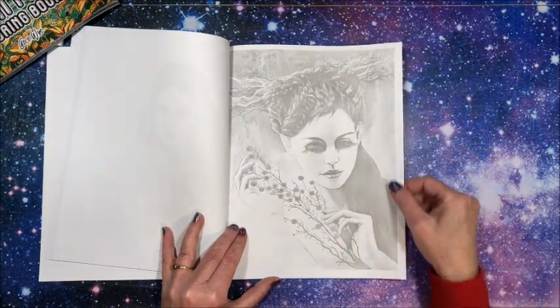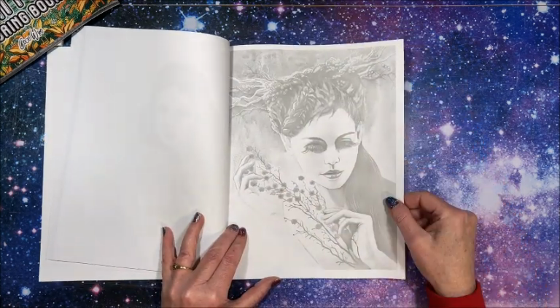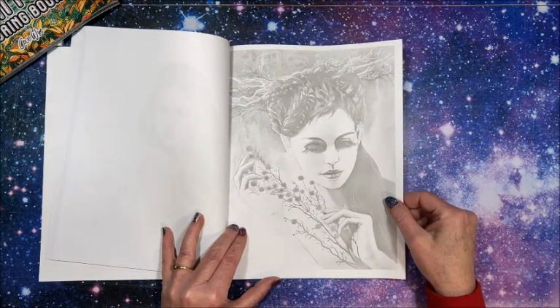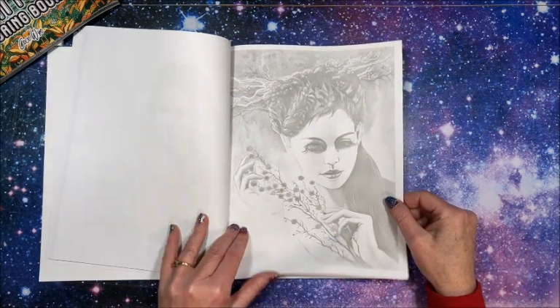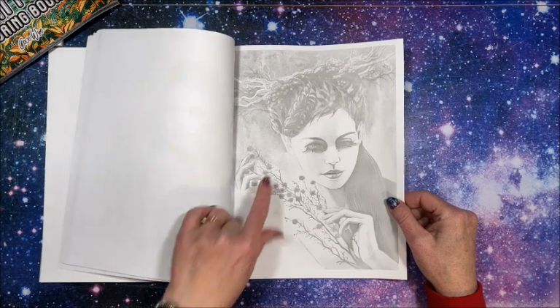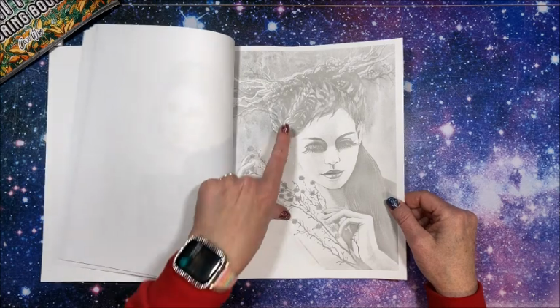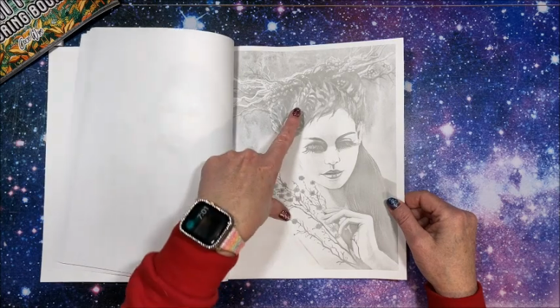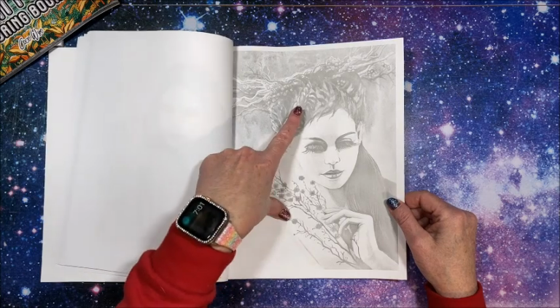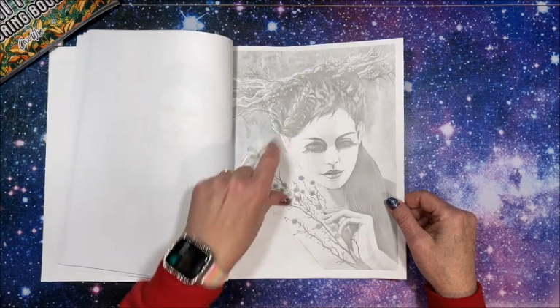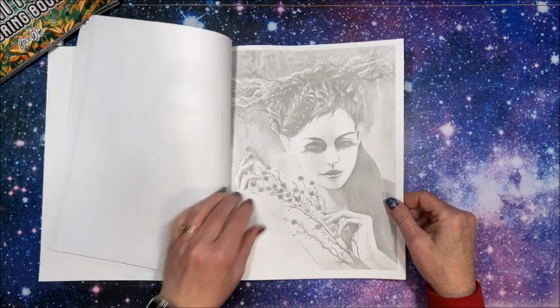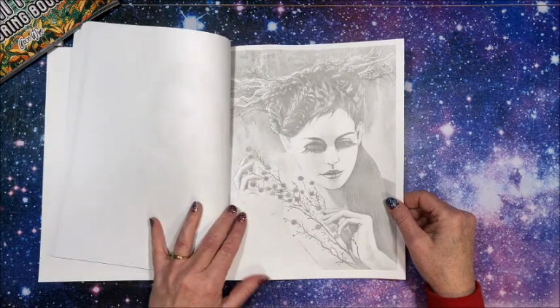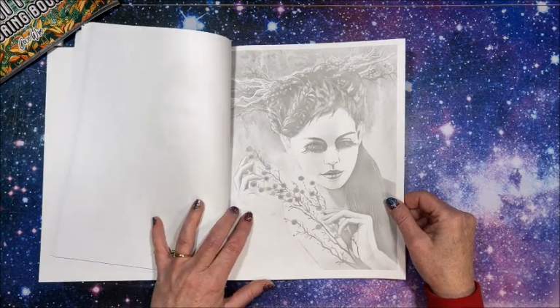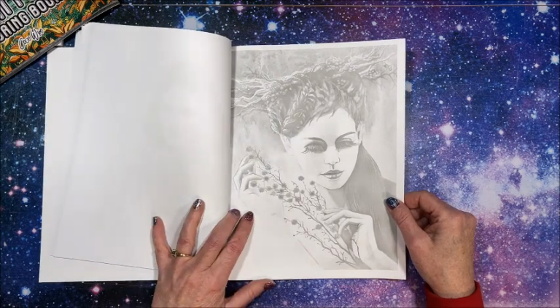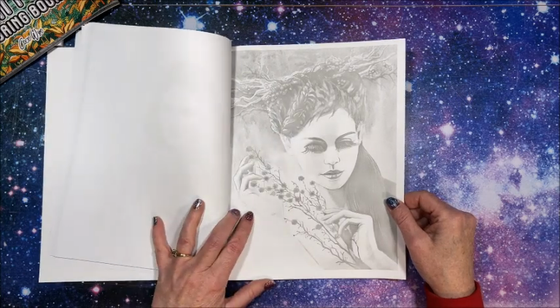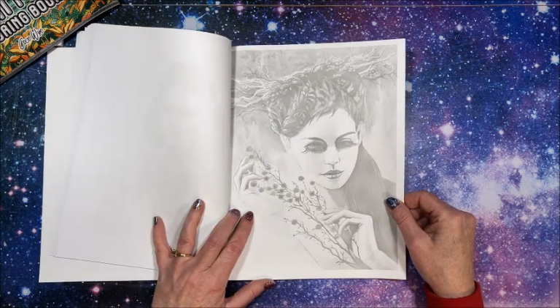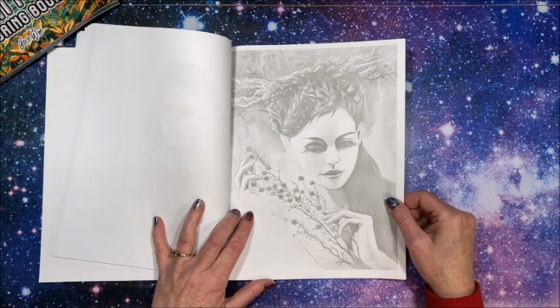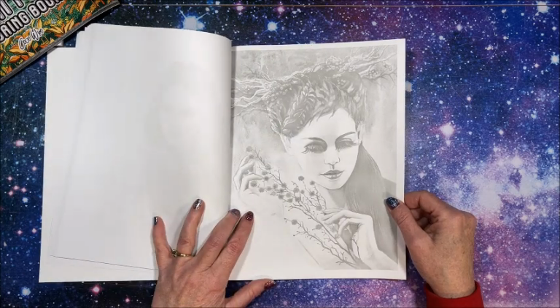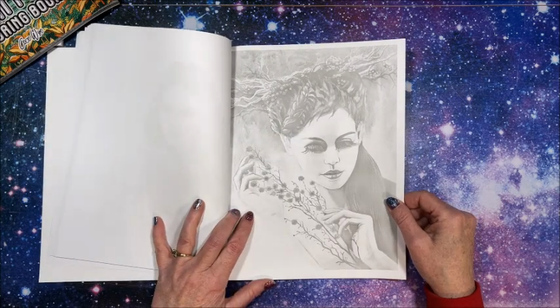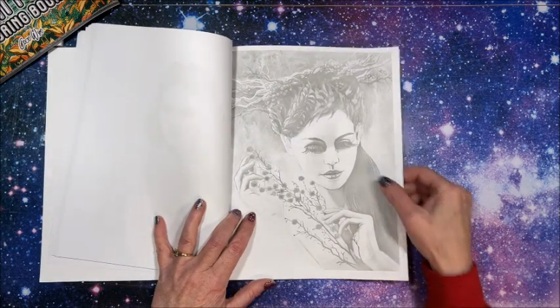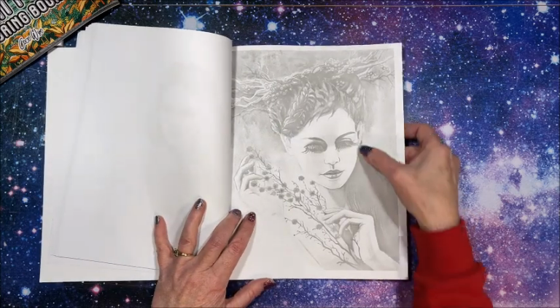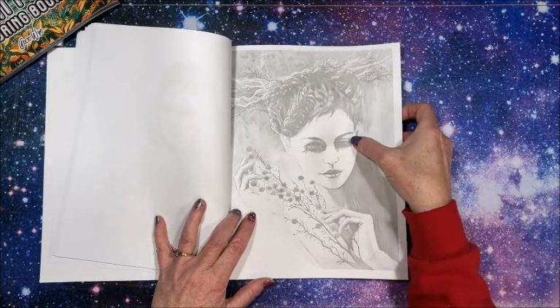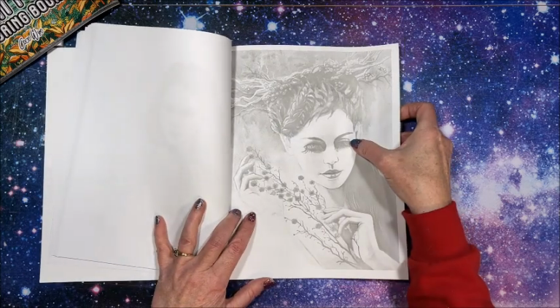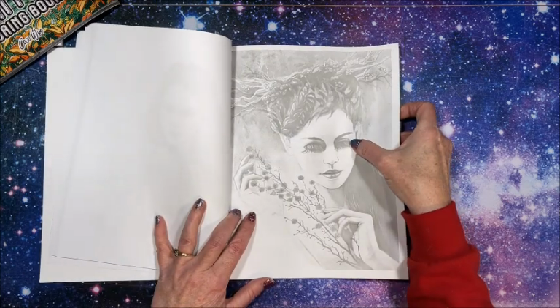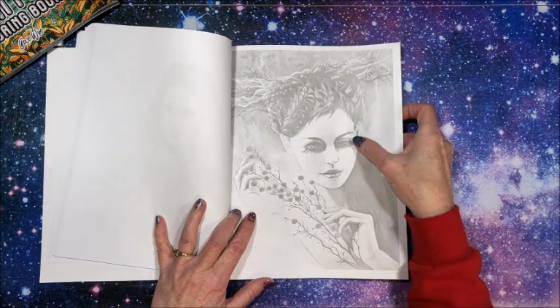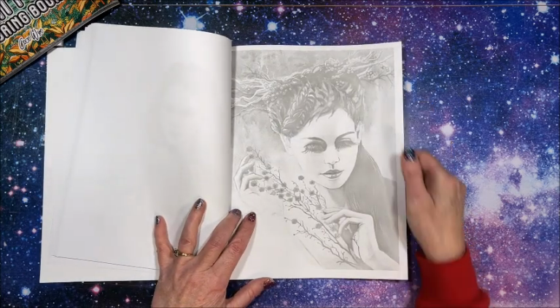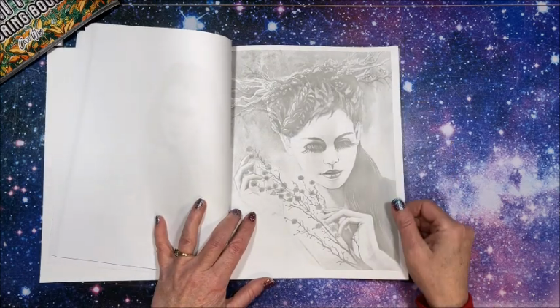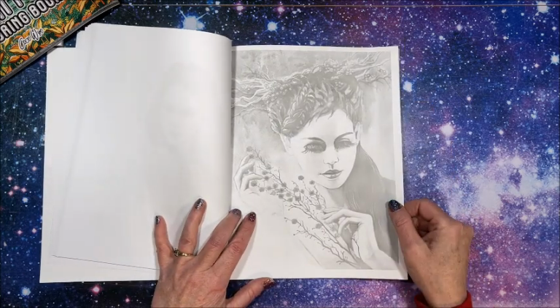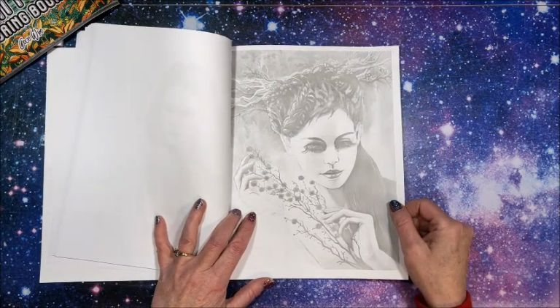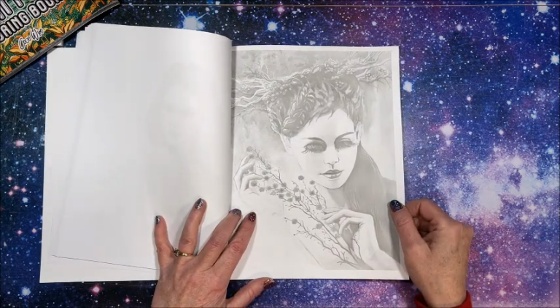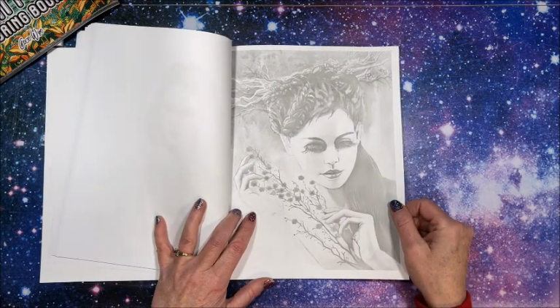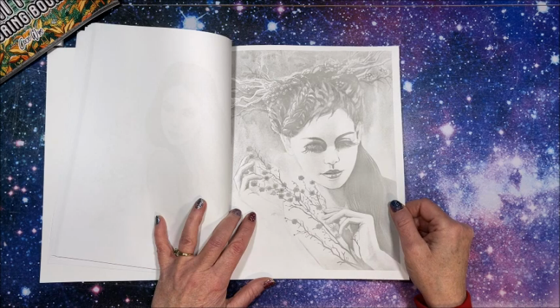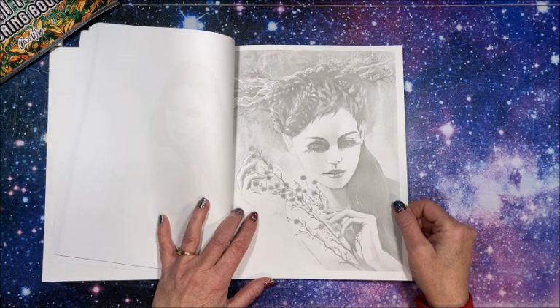Oh my gosh, look at her — look at that hair! Wow, those are some eyelashes!